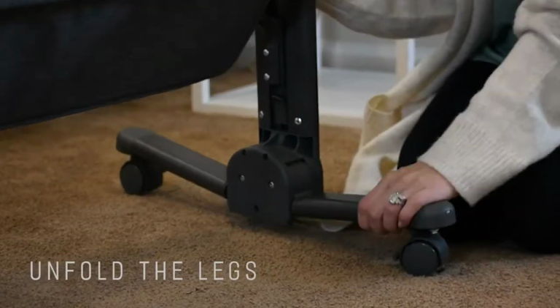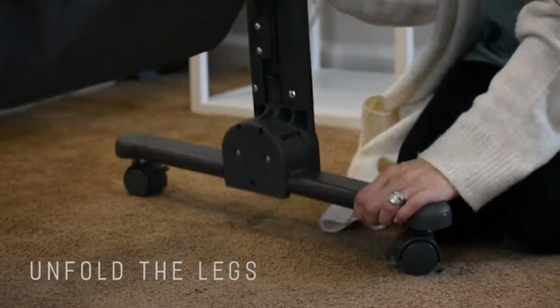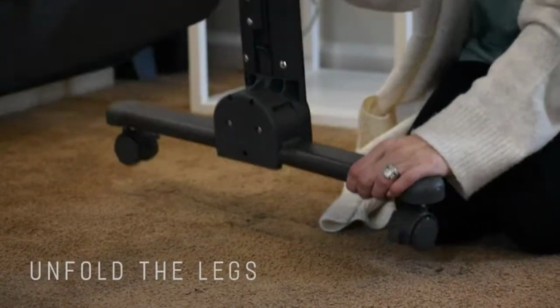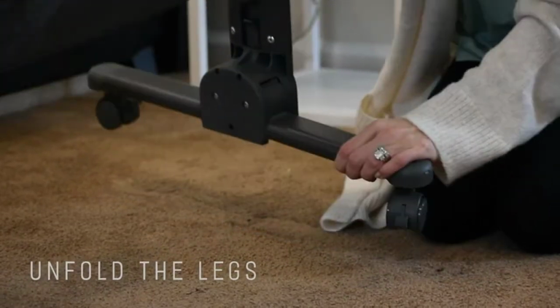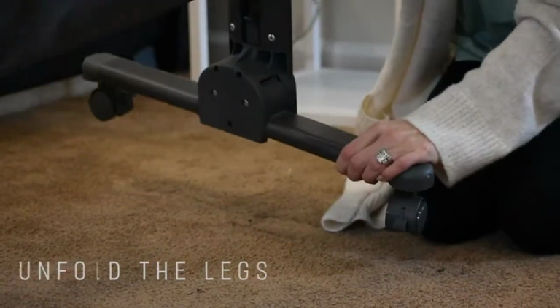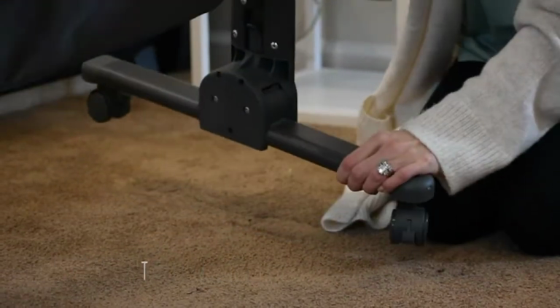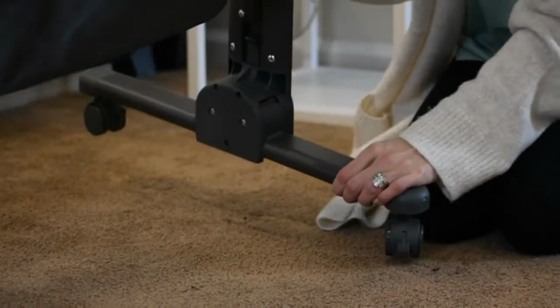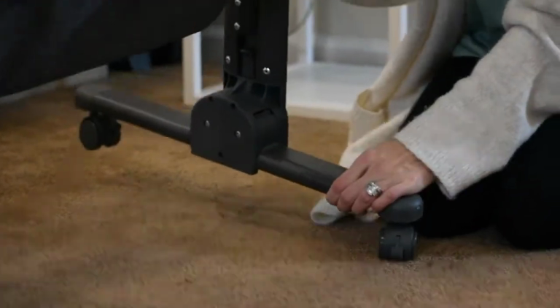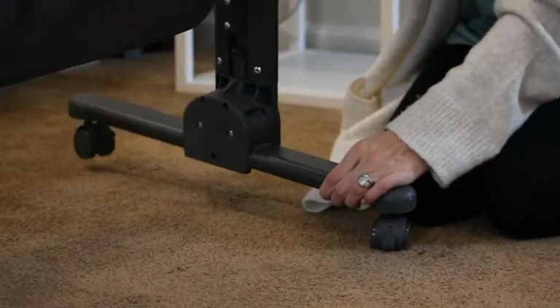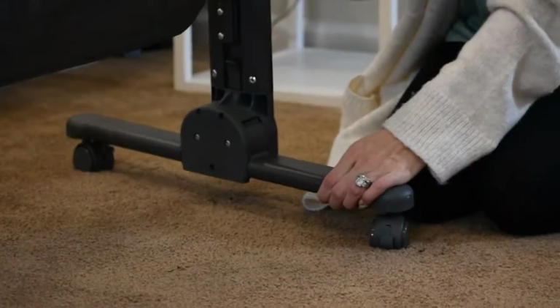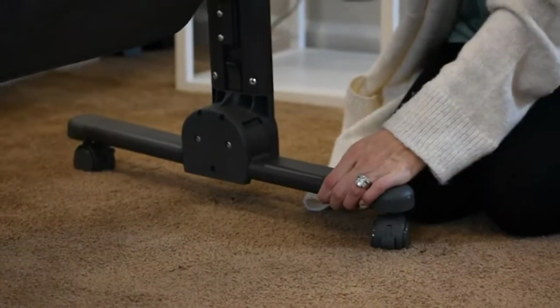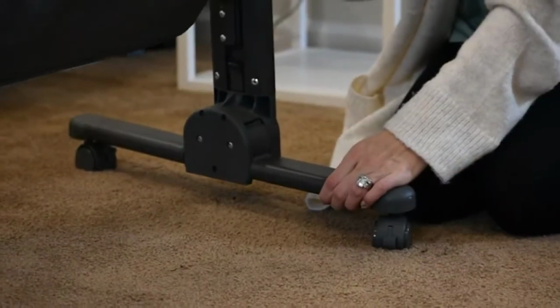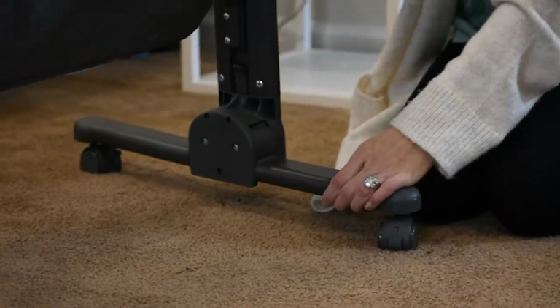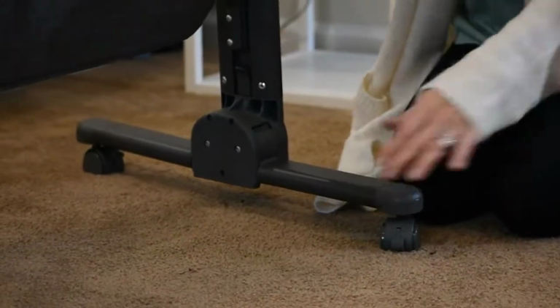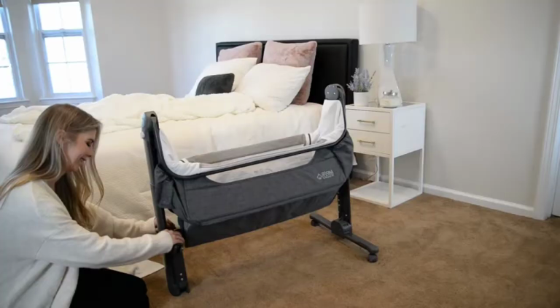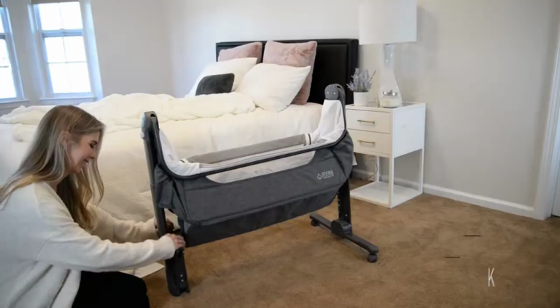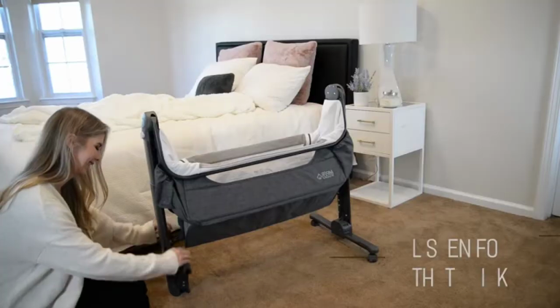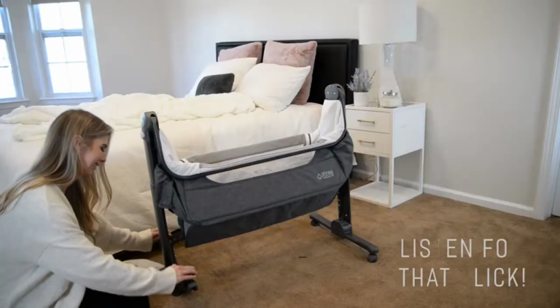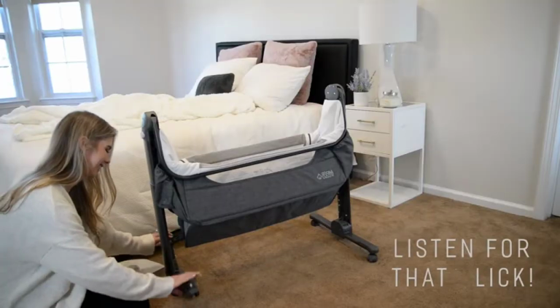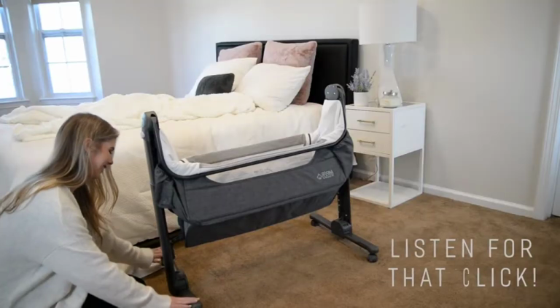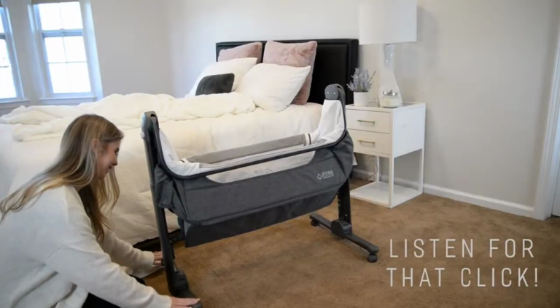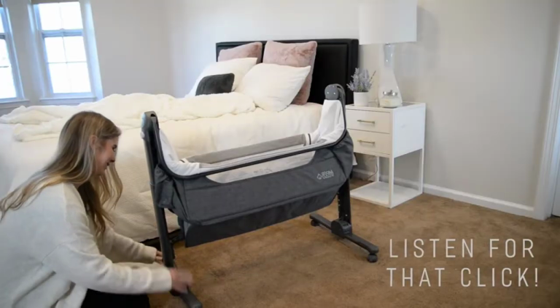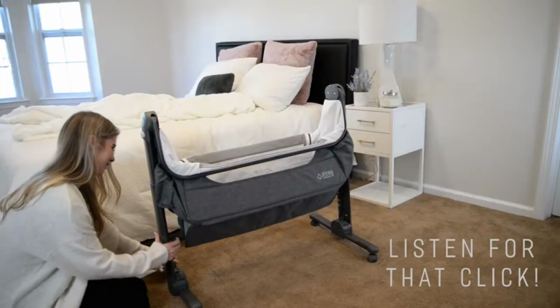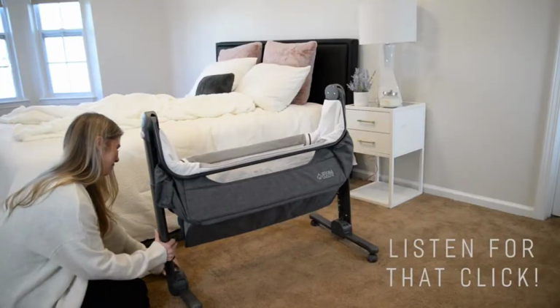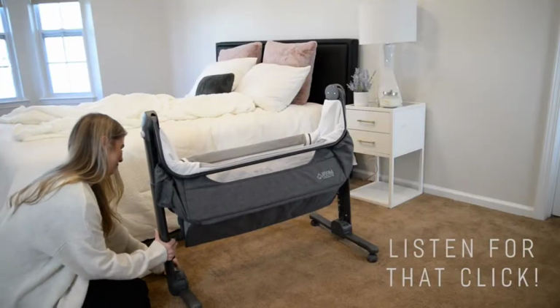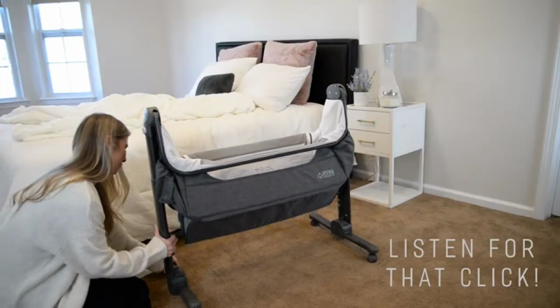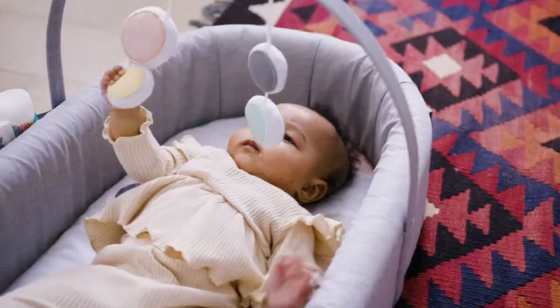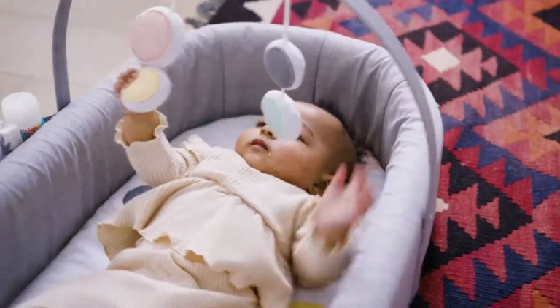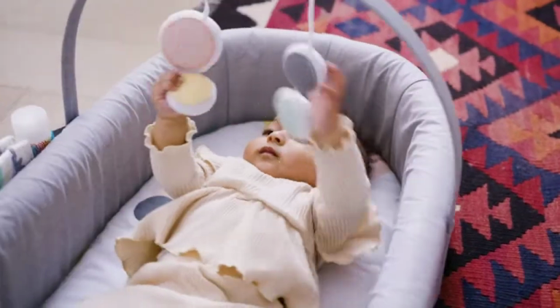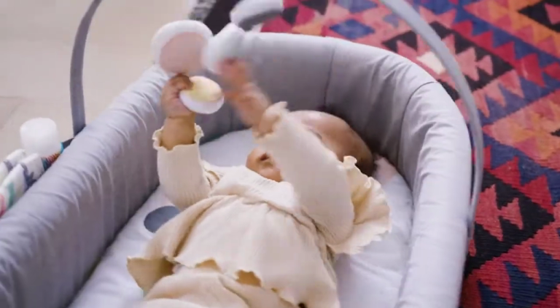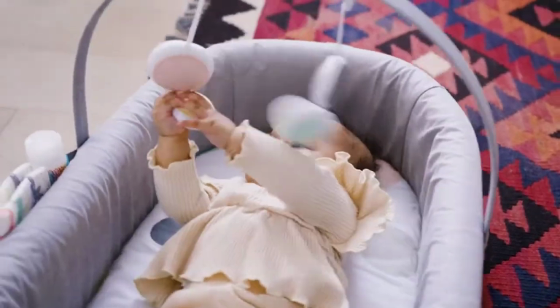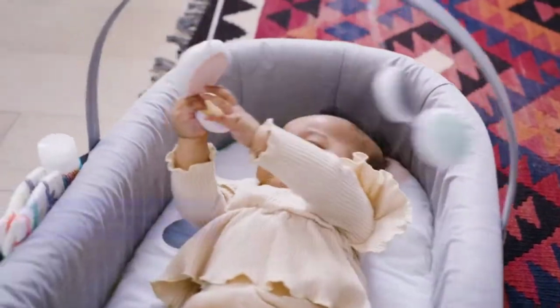Easy to glide, with five height options that fit most beds and even sofas.